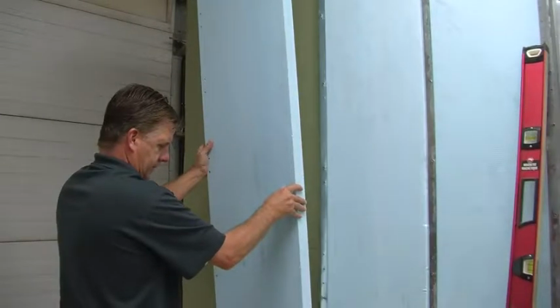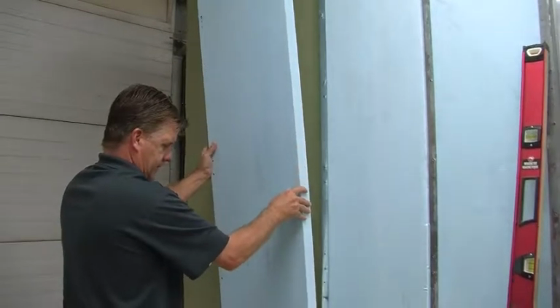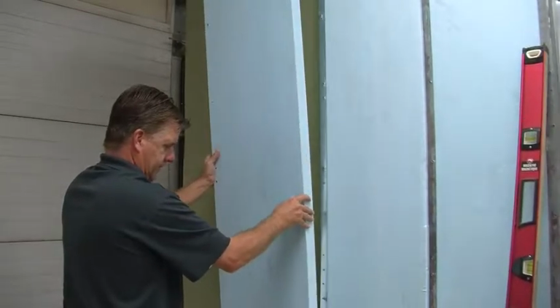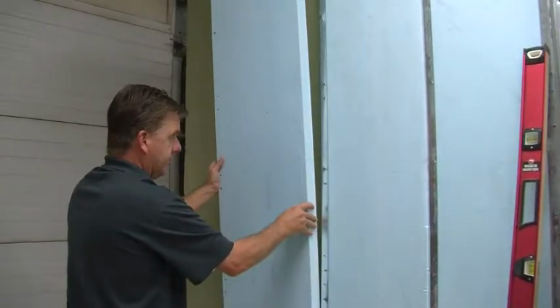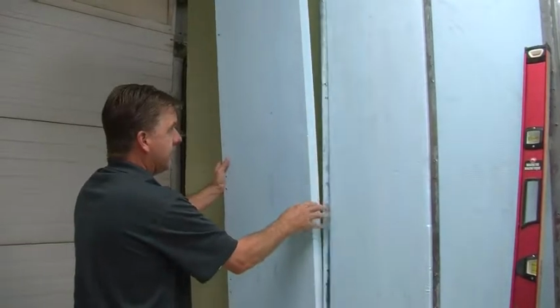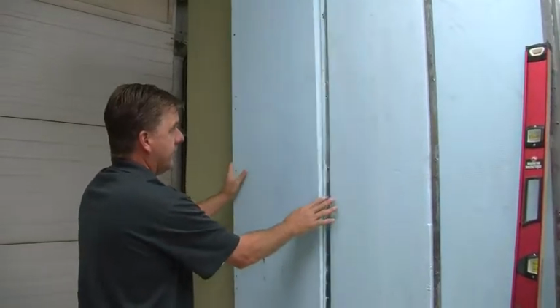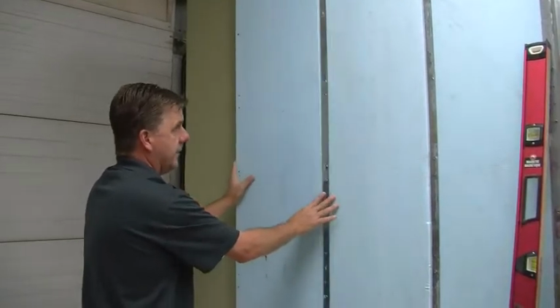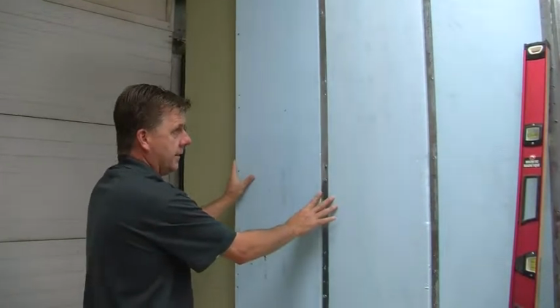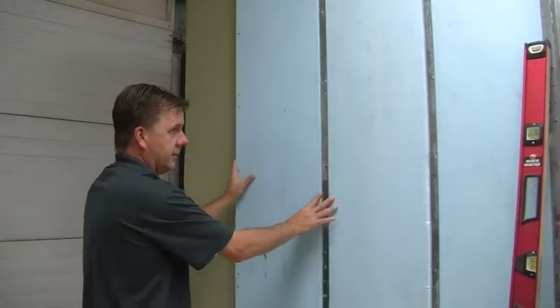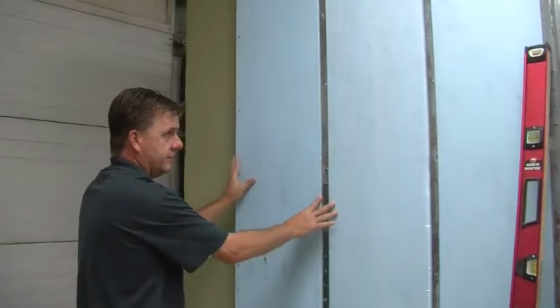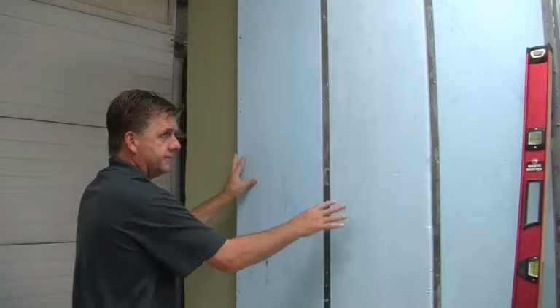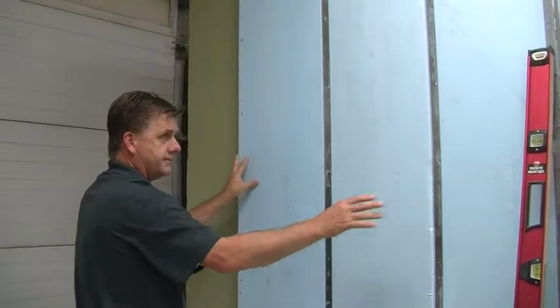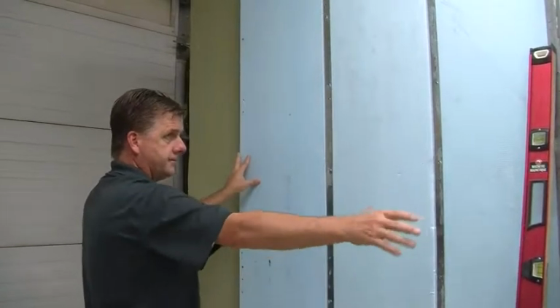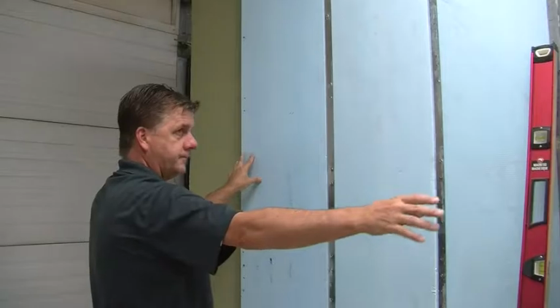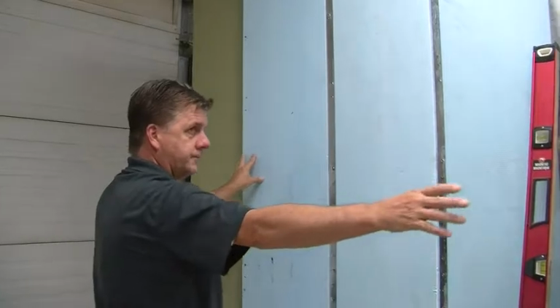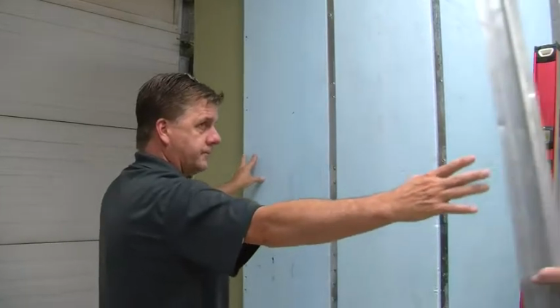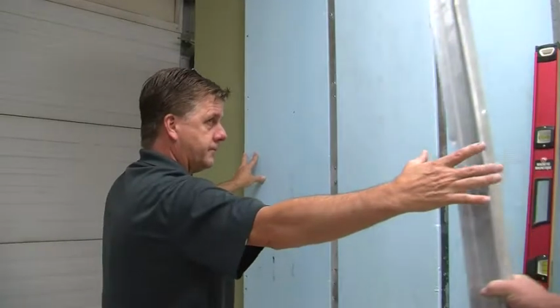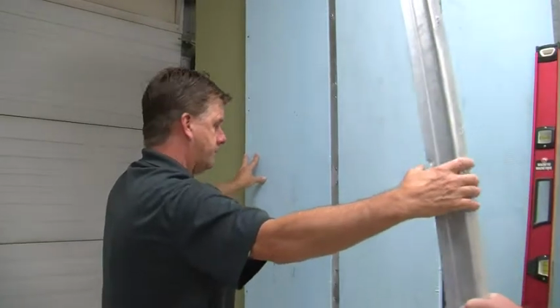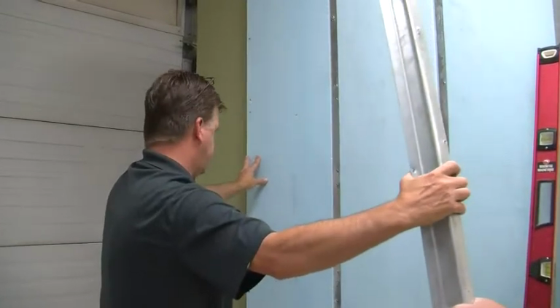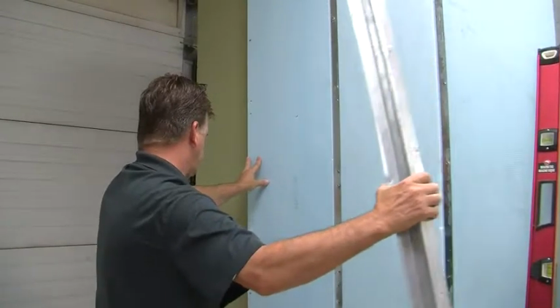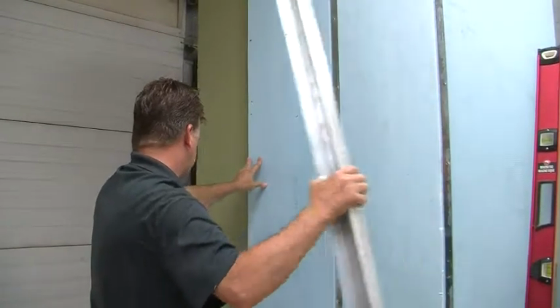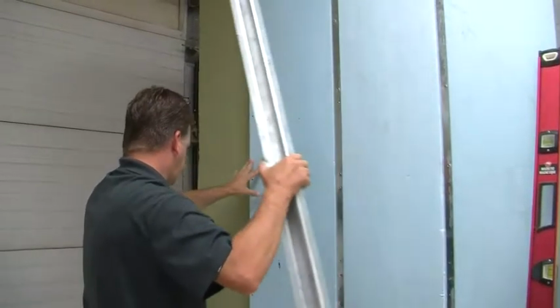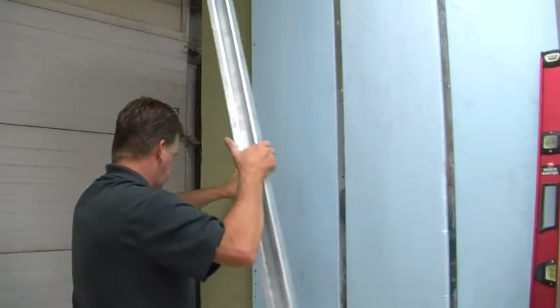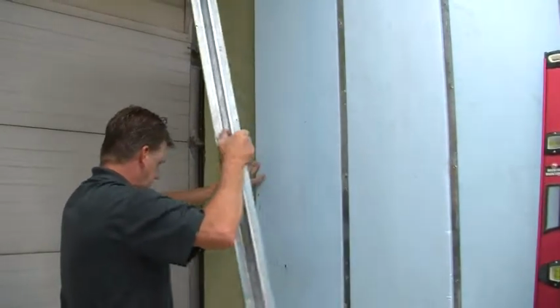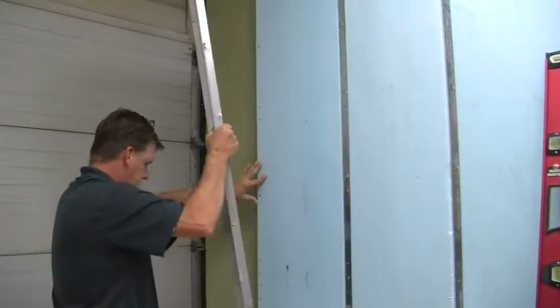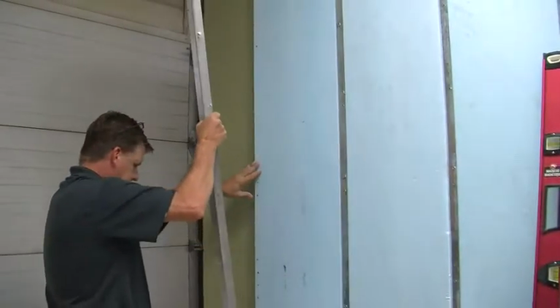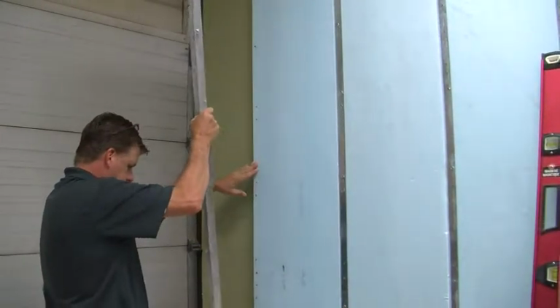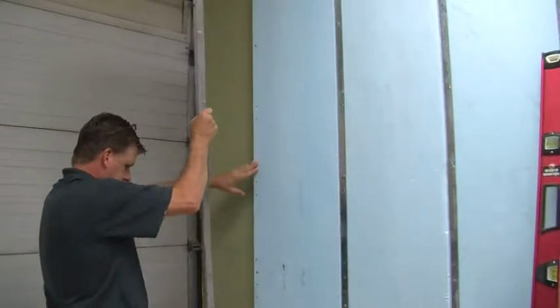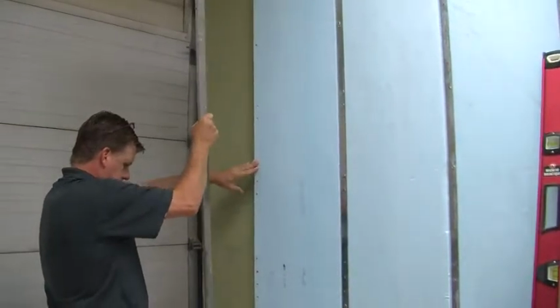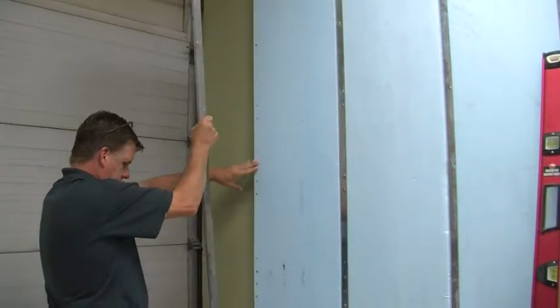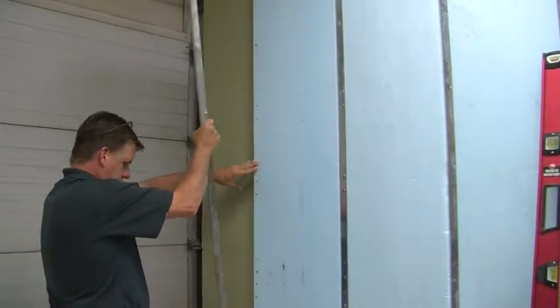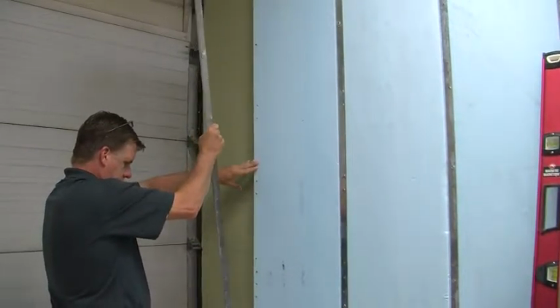Next, install the rigid insulation. Screw in another z-channel and then repeat the process.